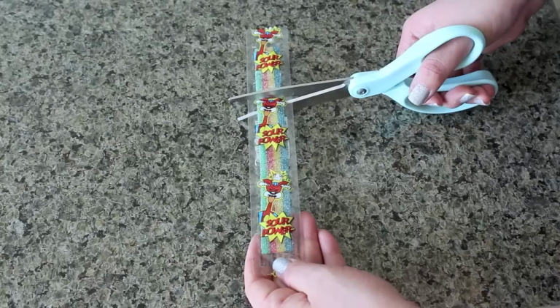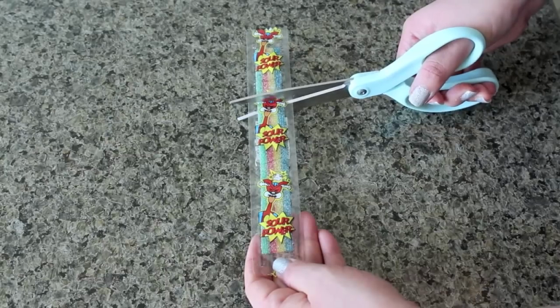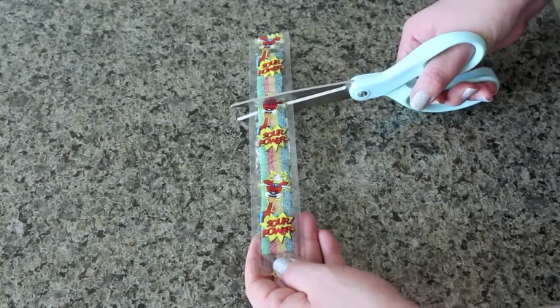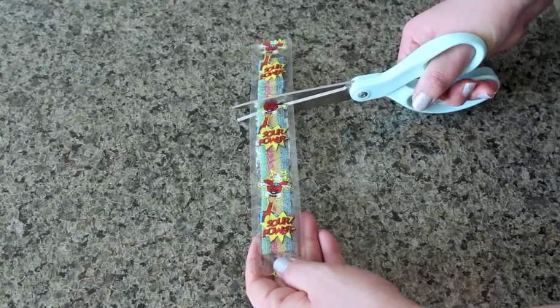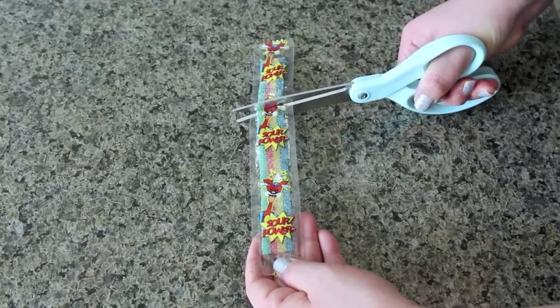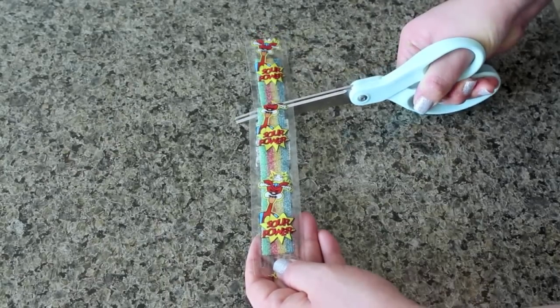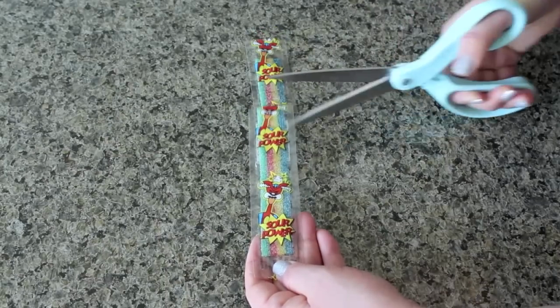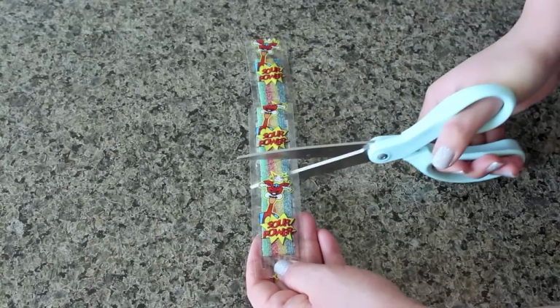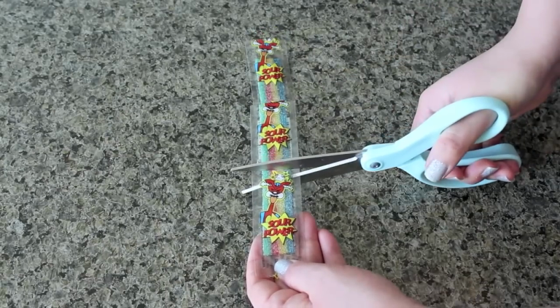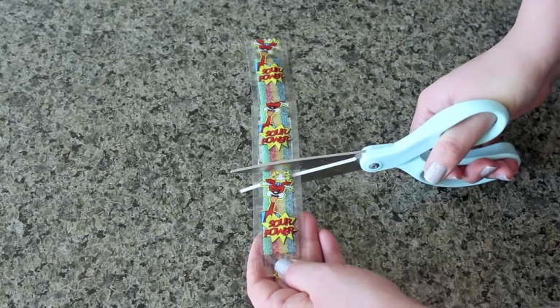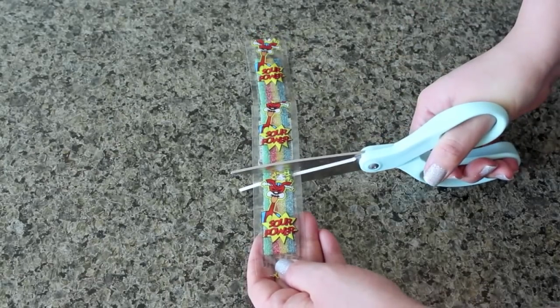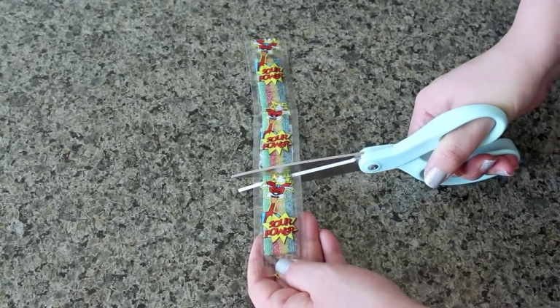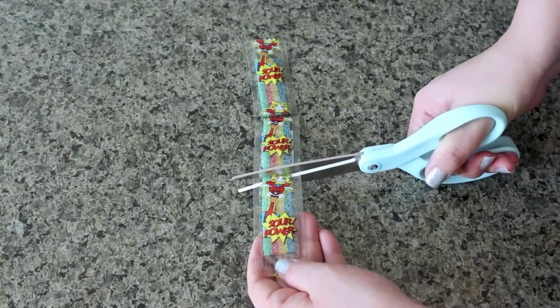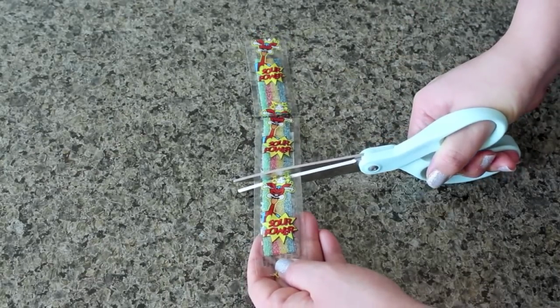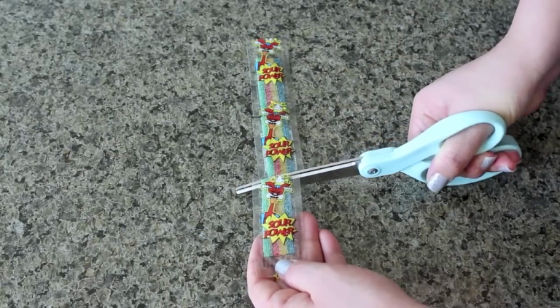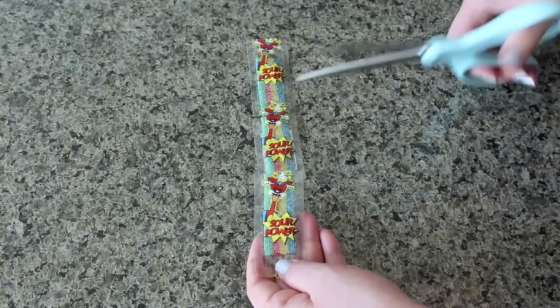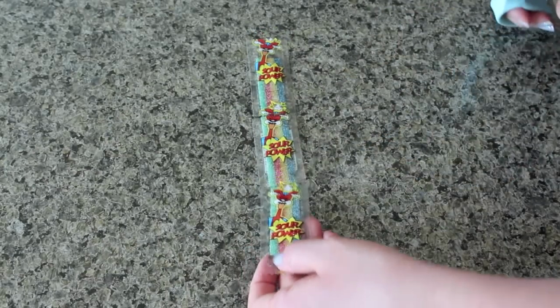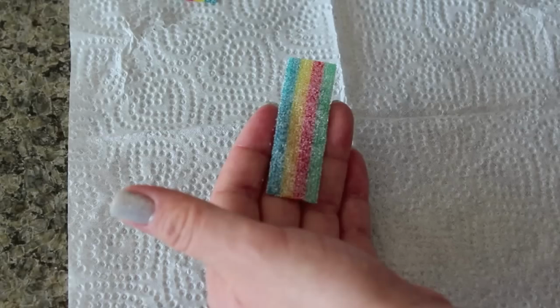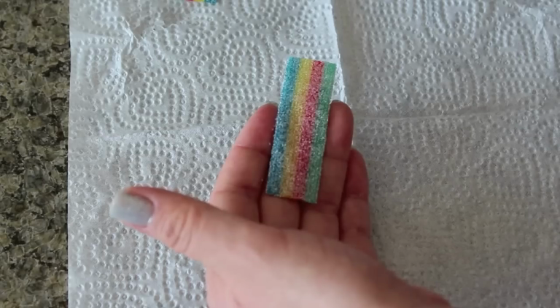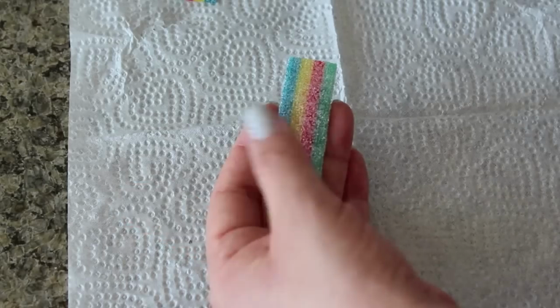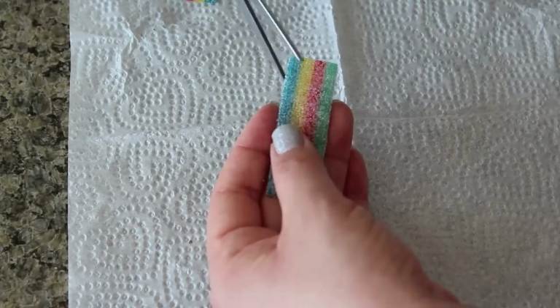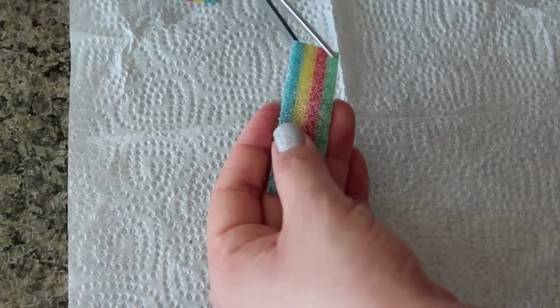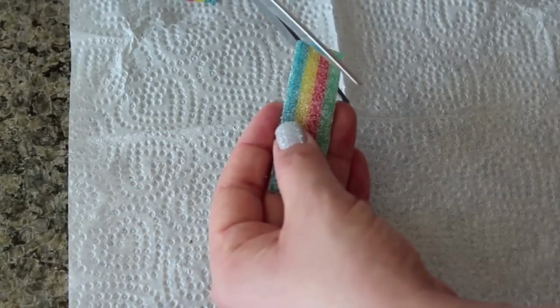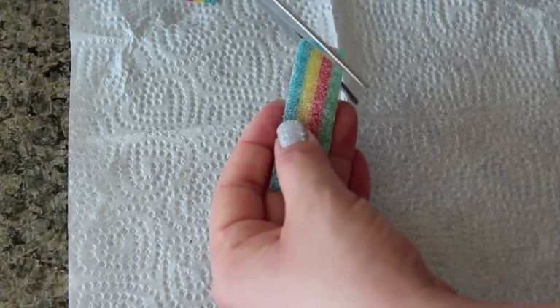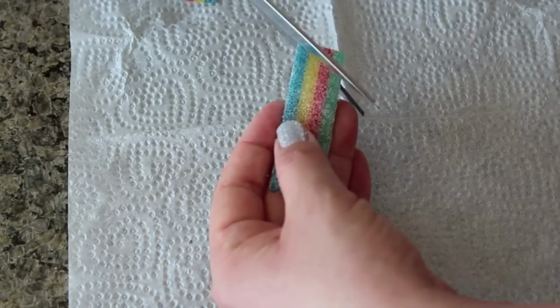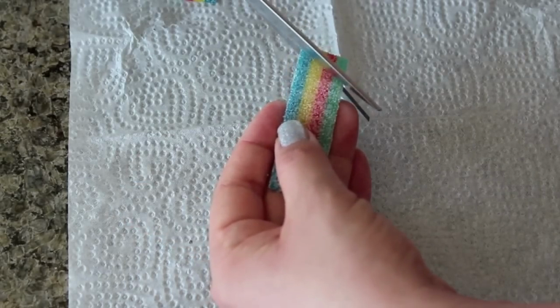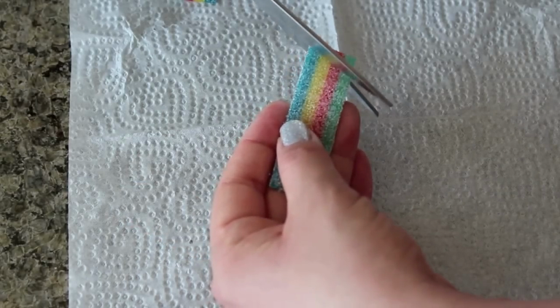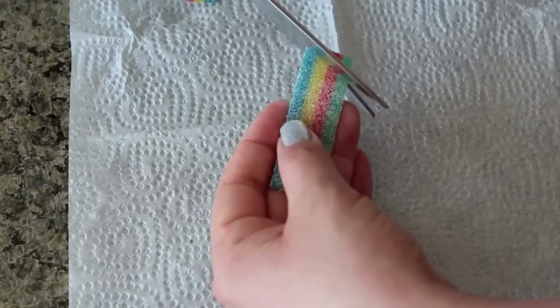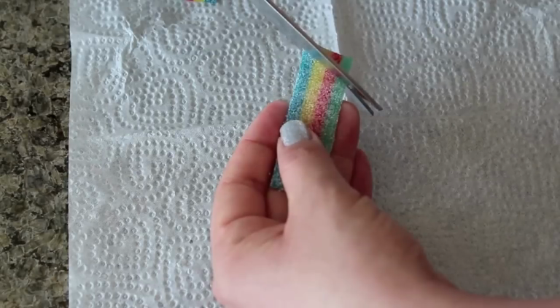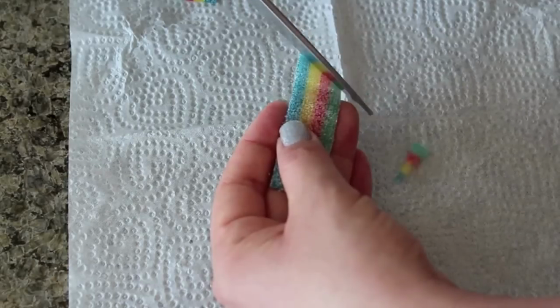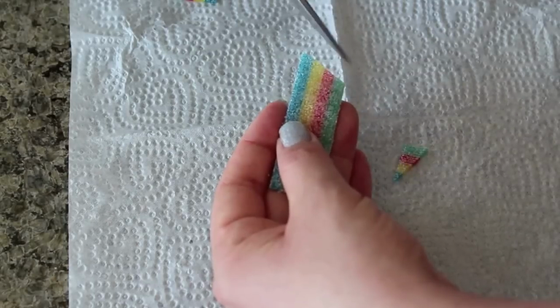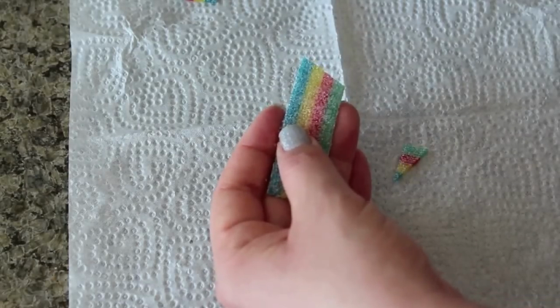Time to make the rainbow! I'm using sour belts. Cut them into 2-inch pieces, then make slanted cuts on both ends.